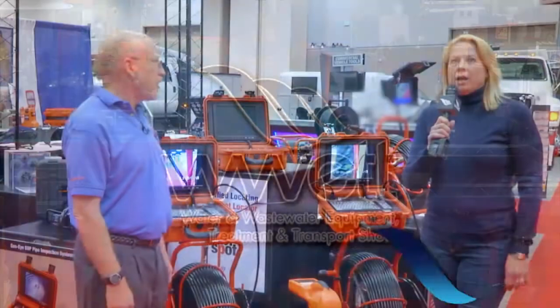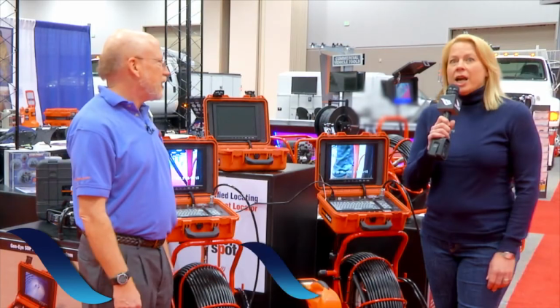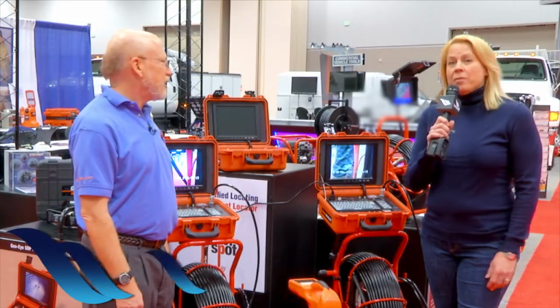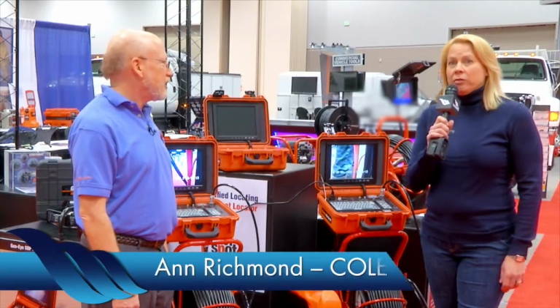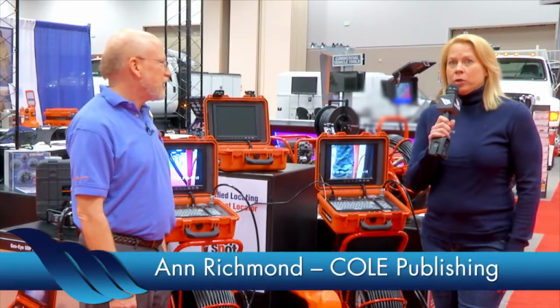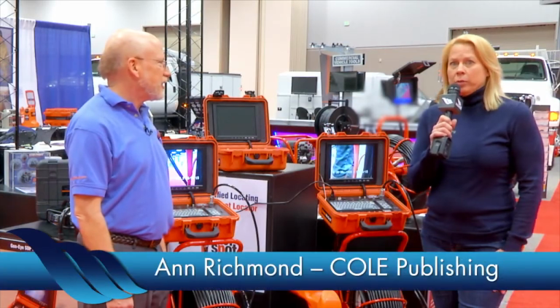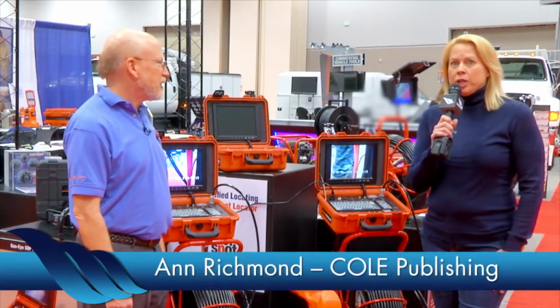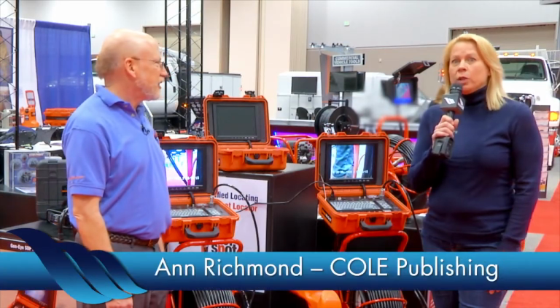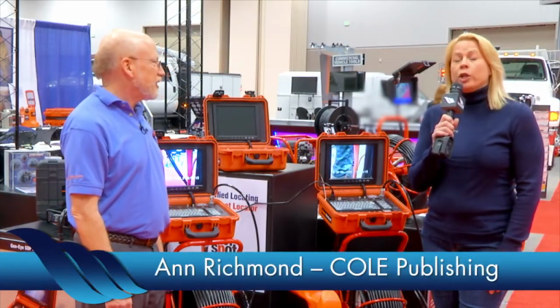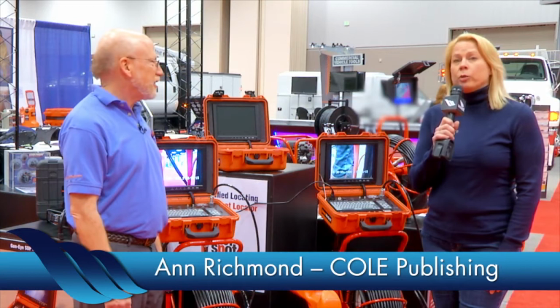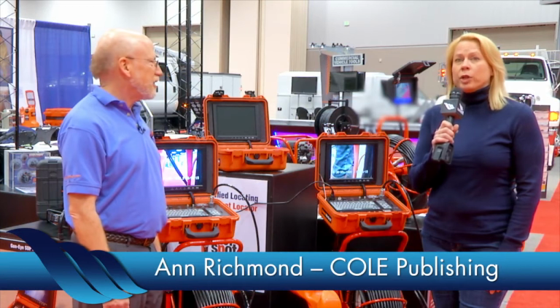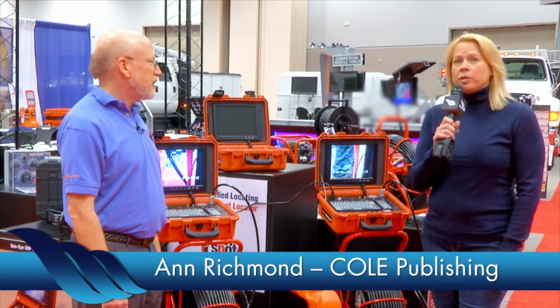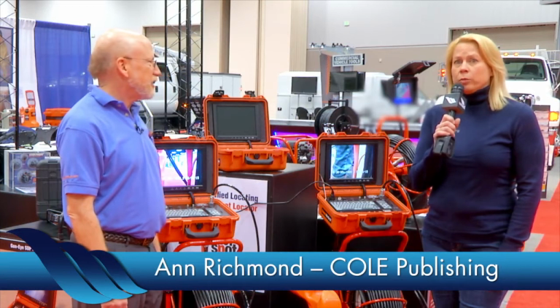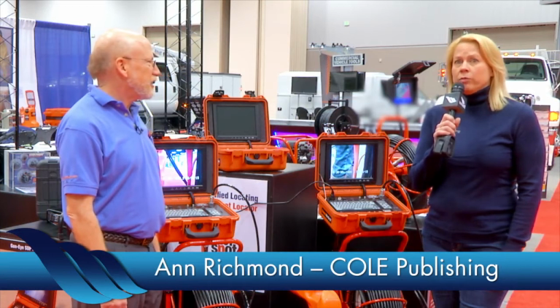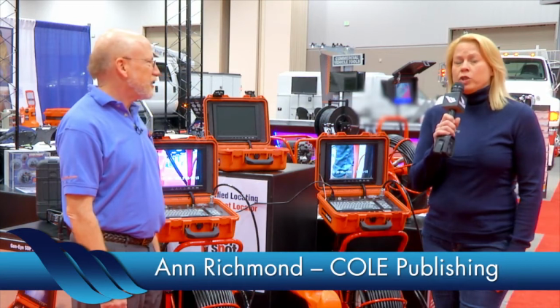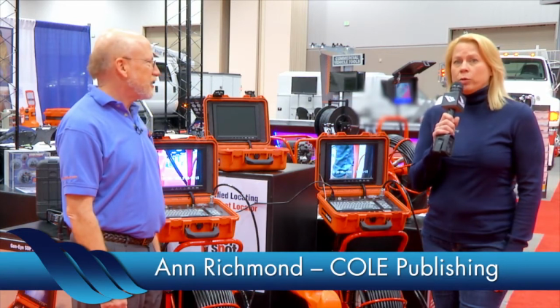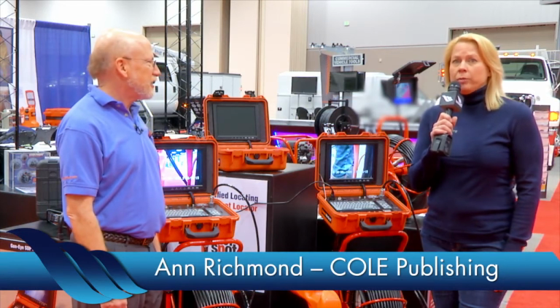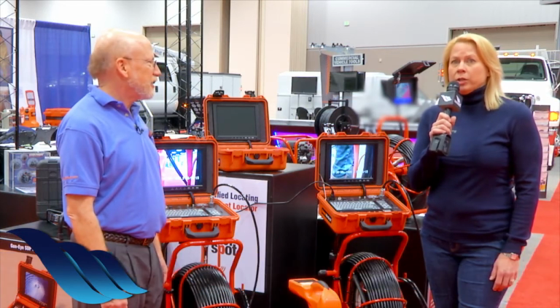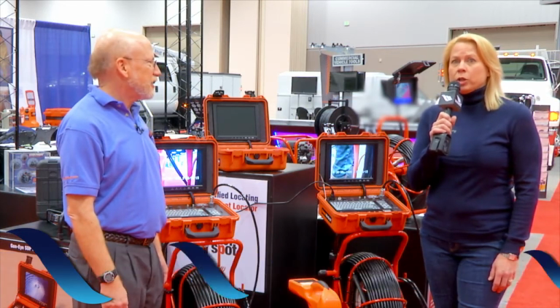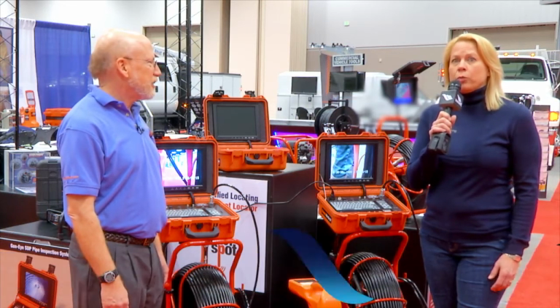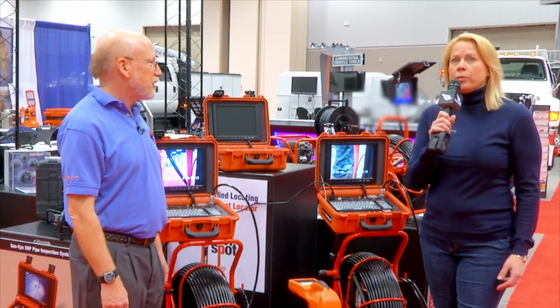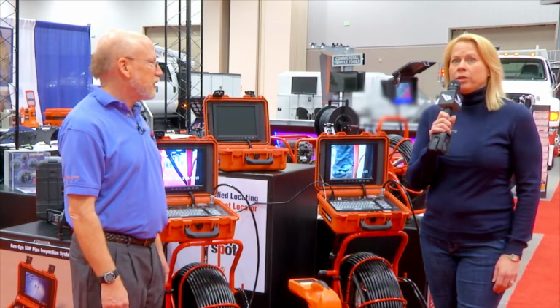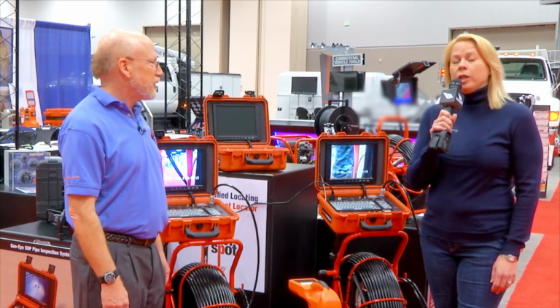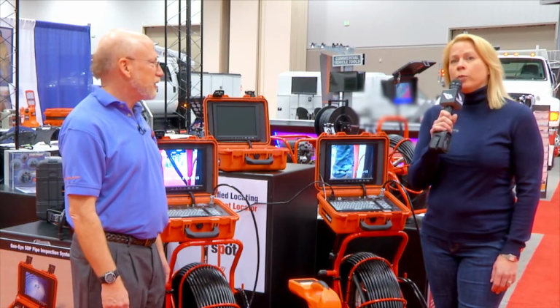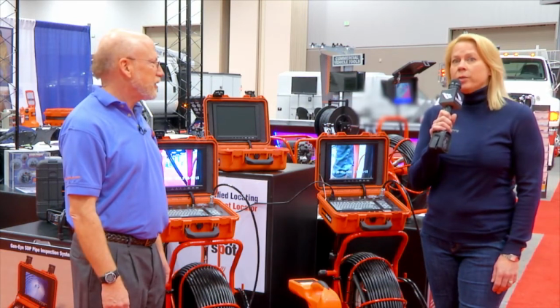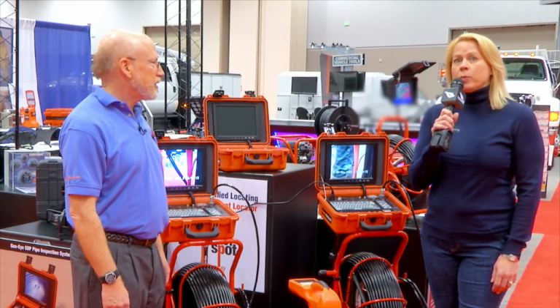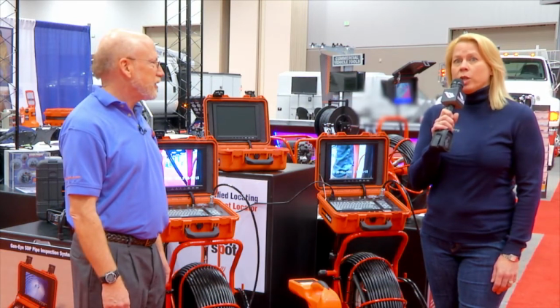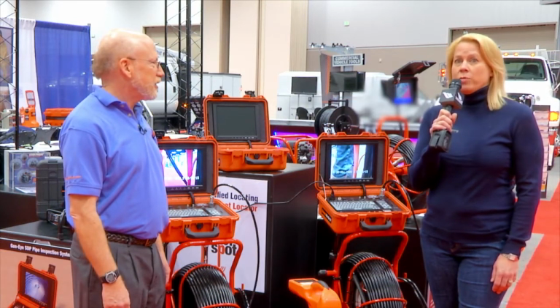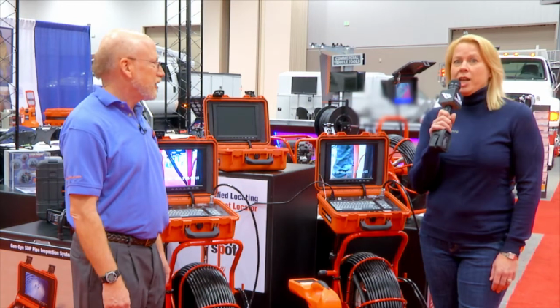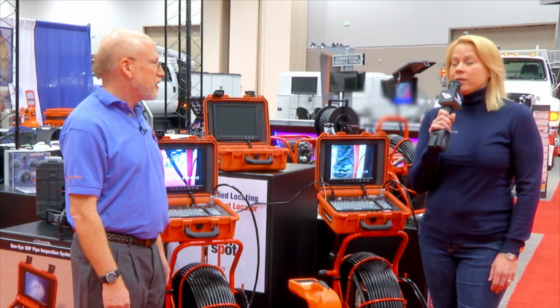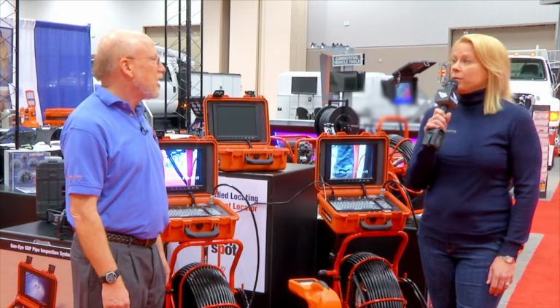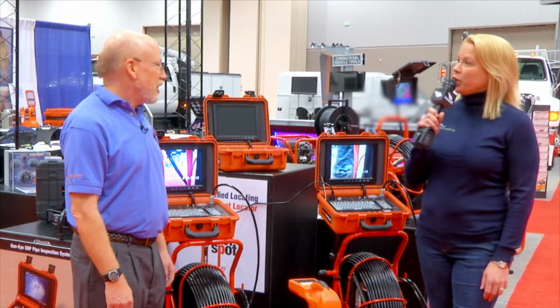Hi, I'm Ann from Cole Publishing, and we're here with Marty Silverman from General Pipe Cleaners to learn more about the video pipe inspection equipment he has.